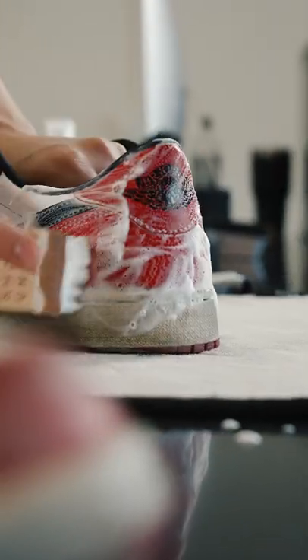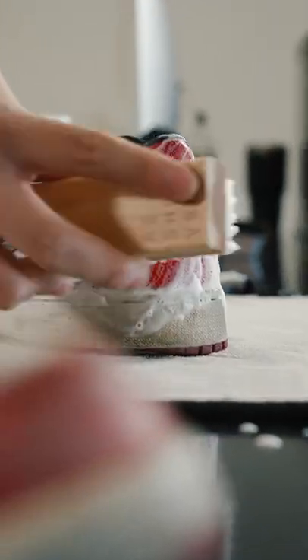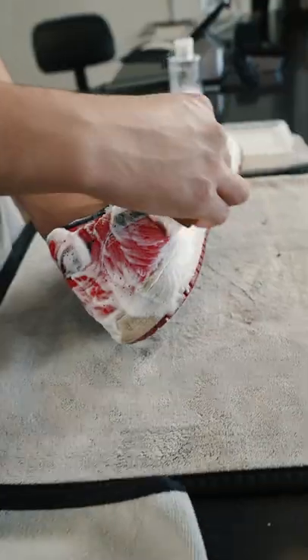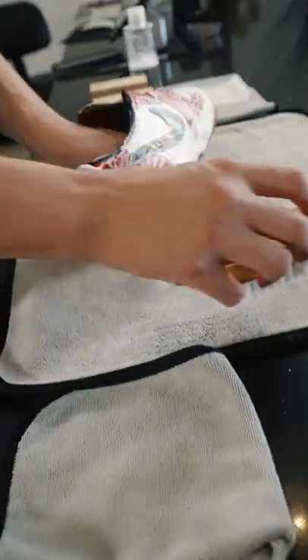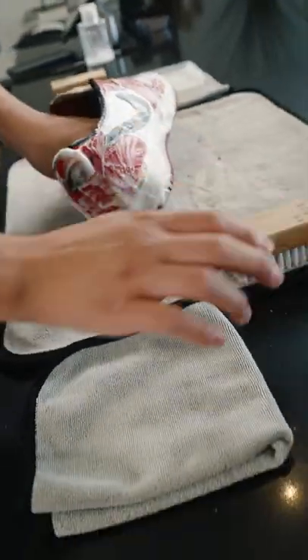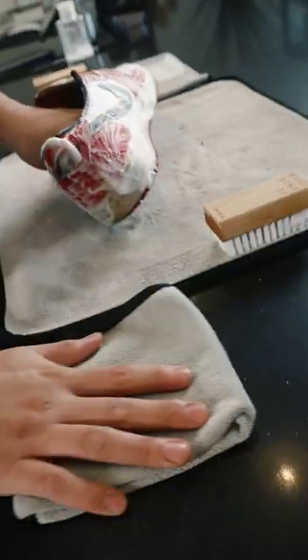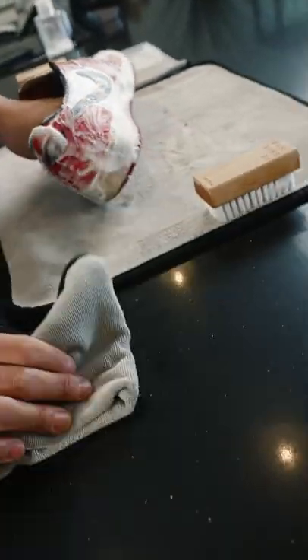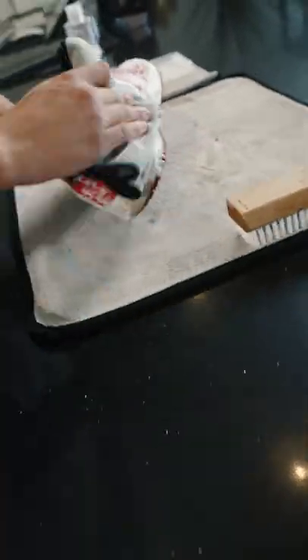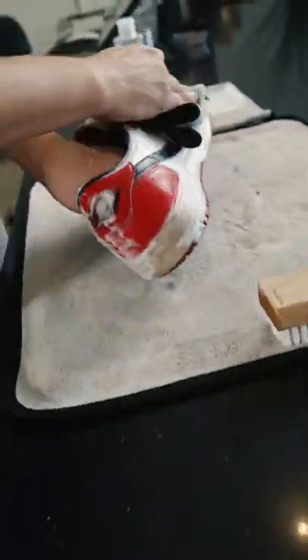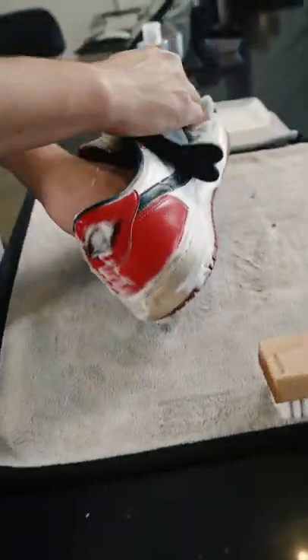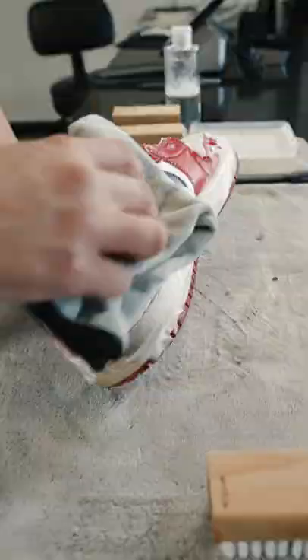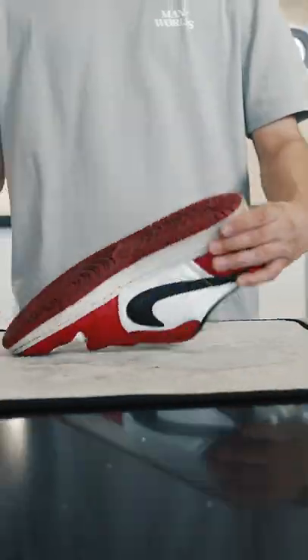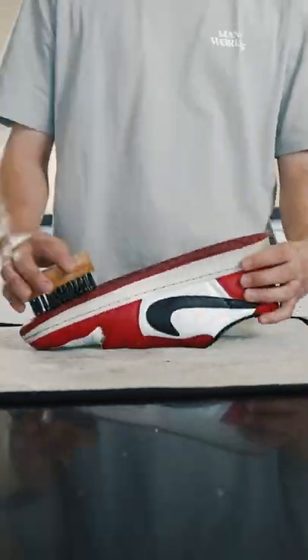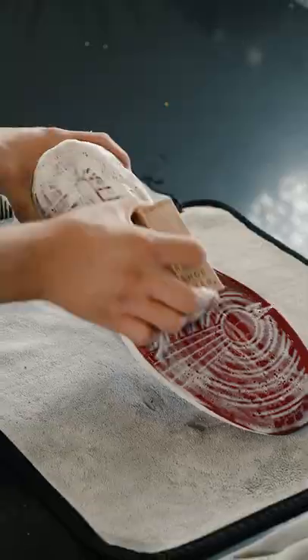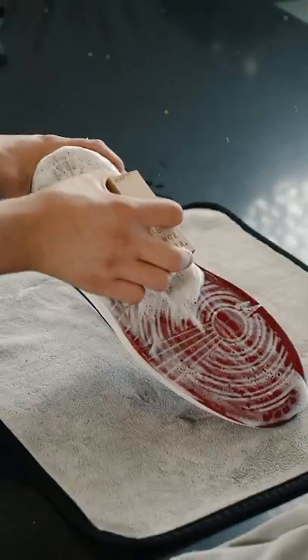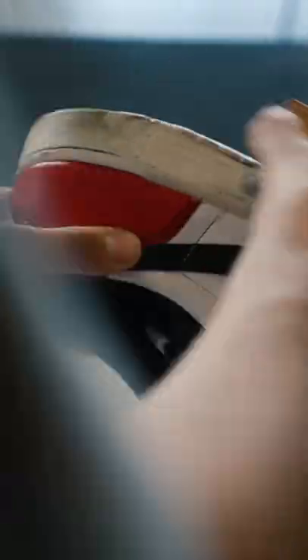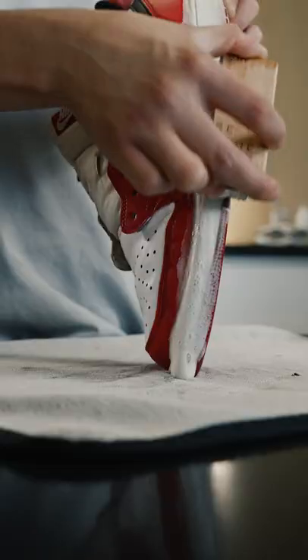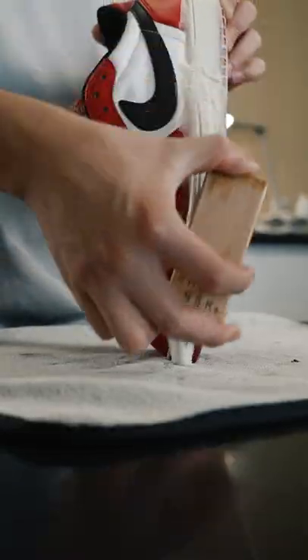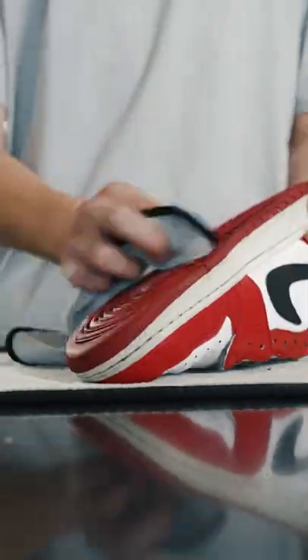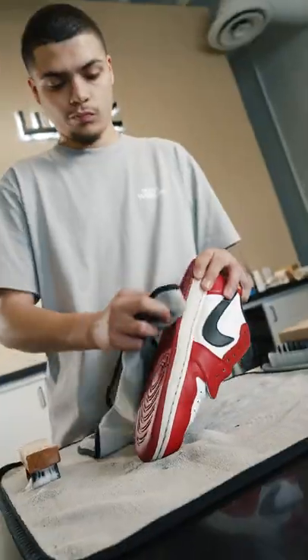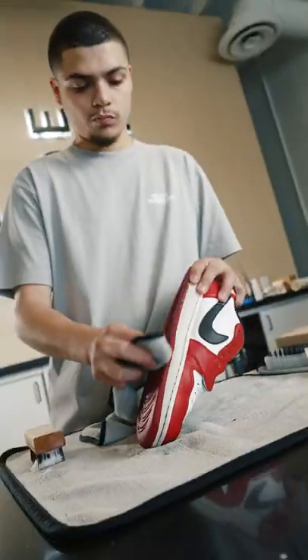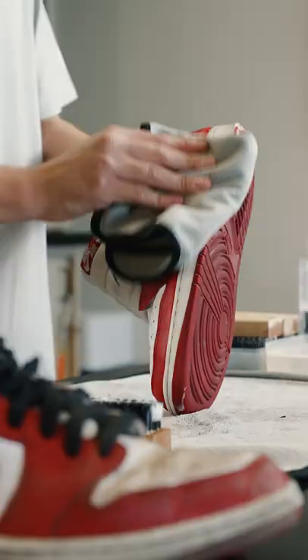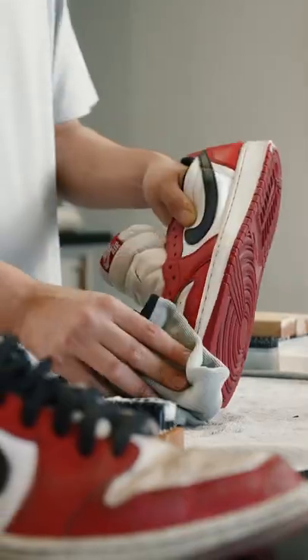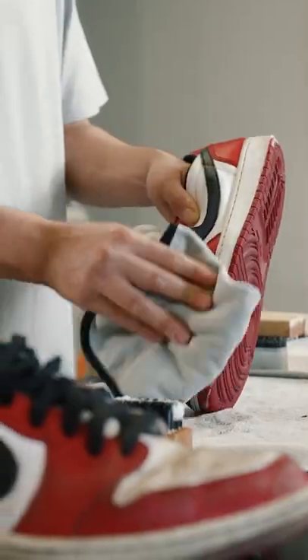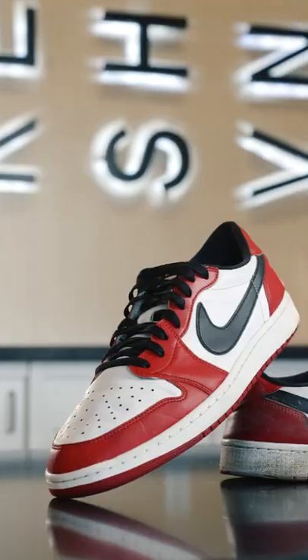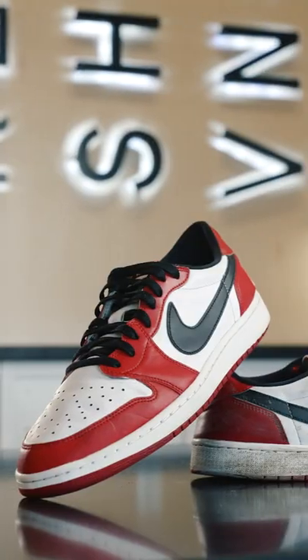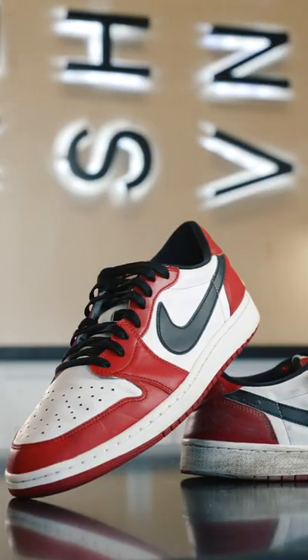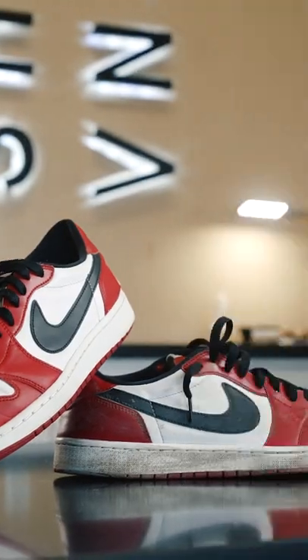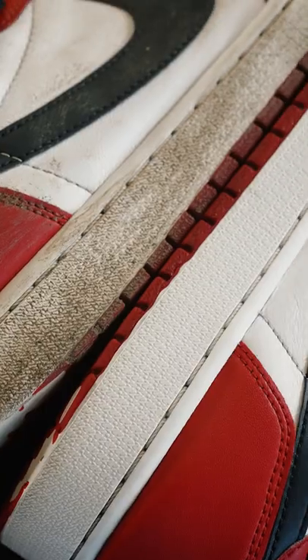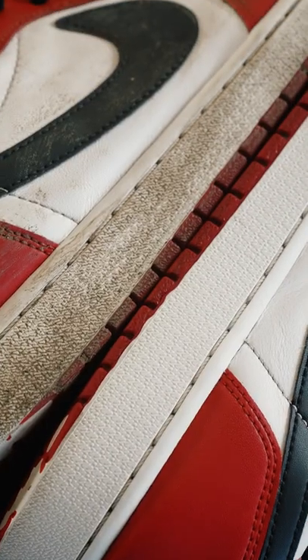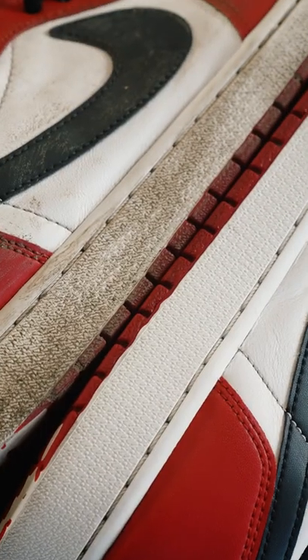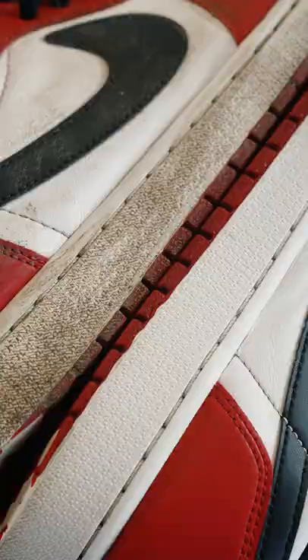To make them look new time and time again, check us out at reshovinator.com to keep your kicks looking fresh no matter the event or occasion.